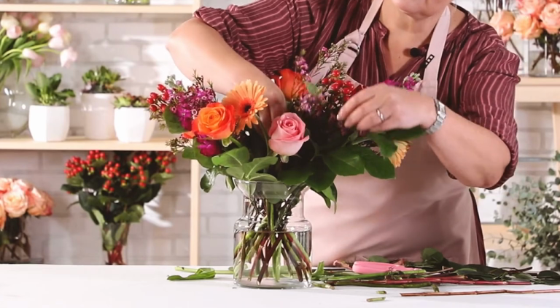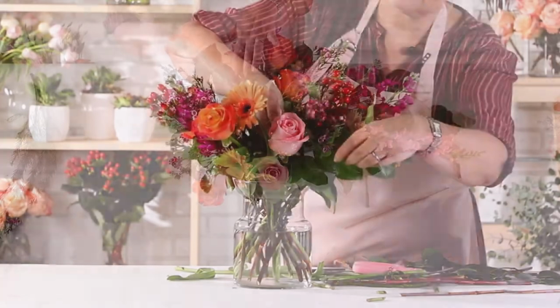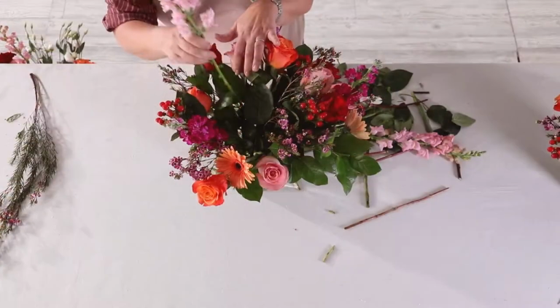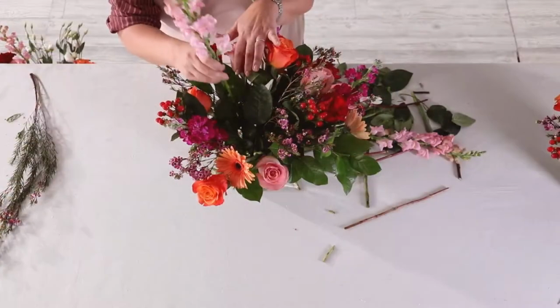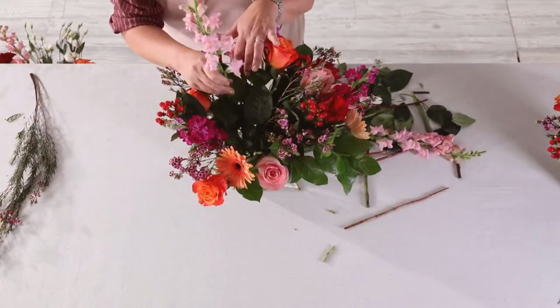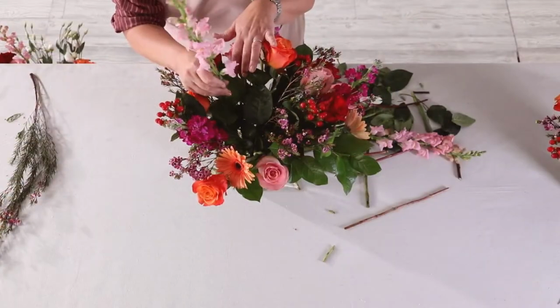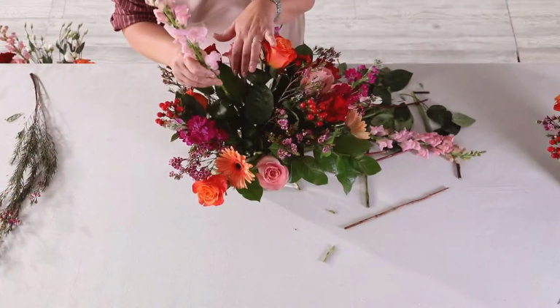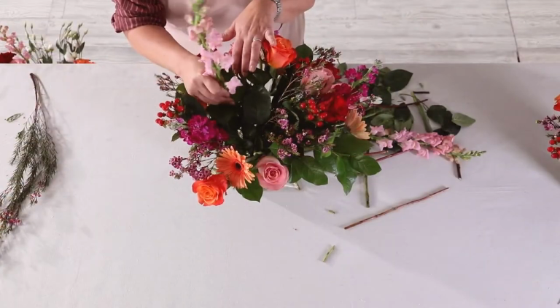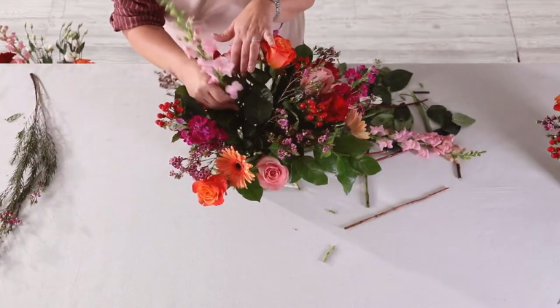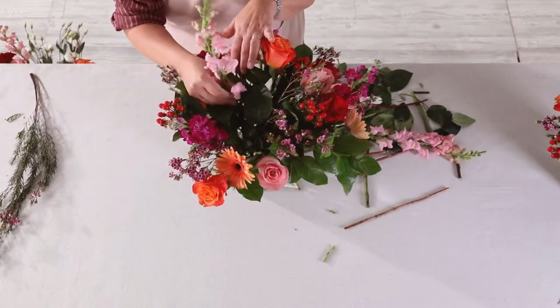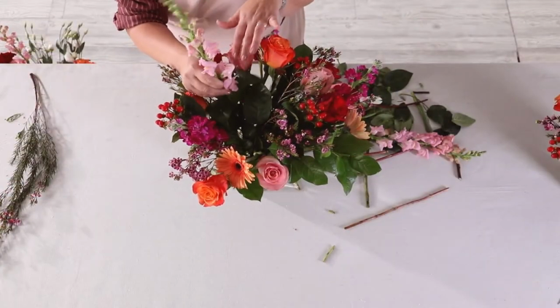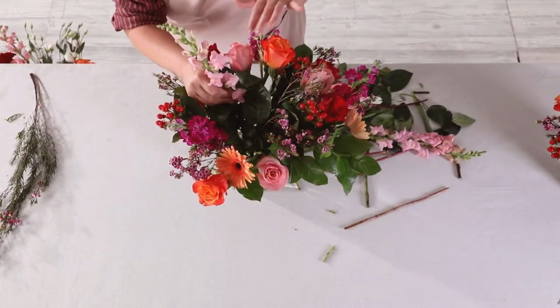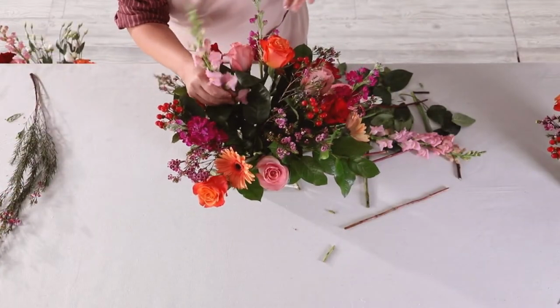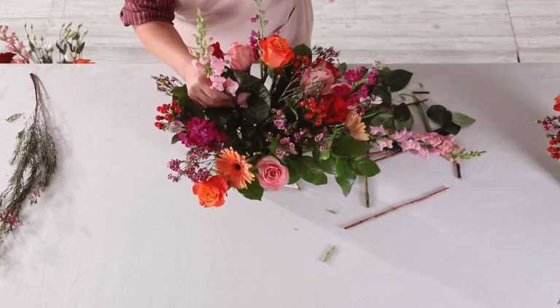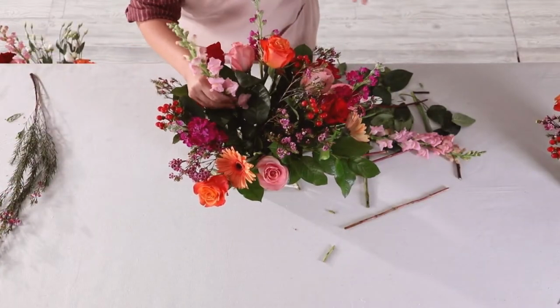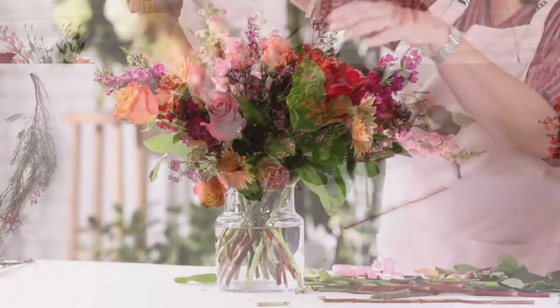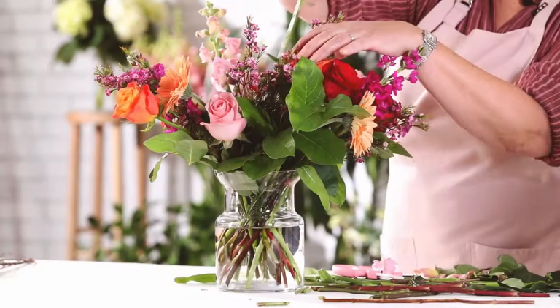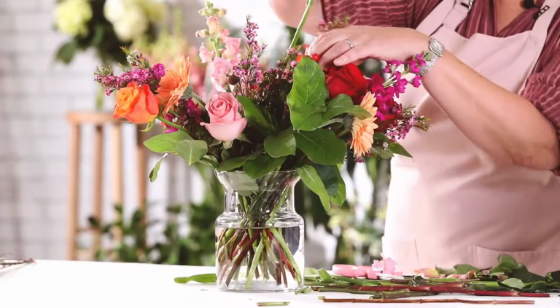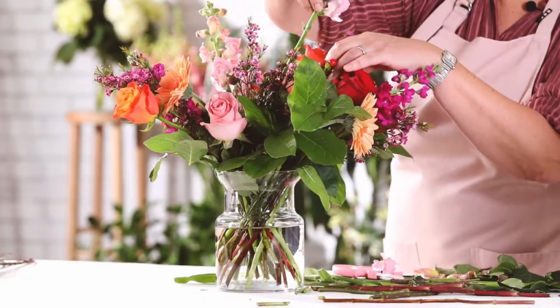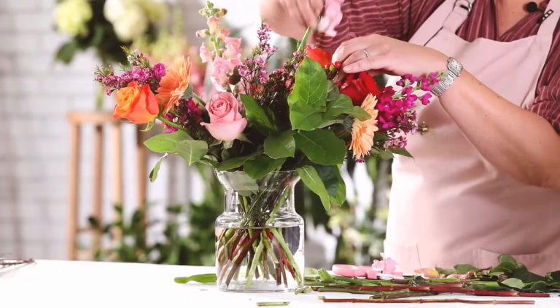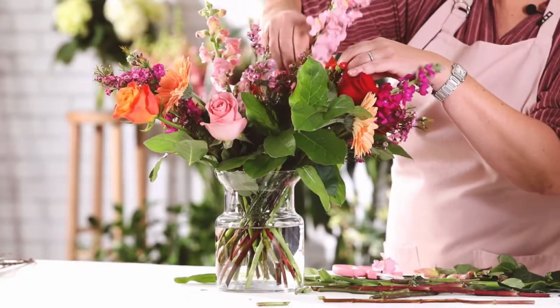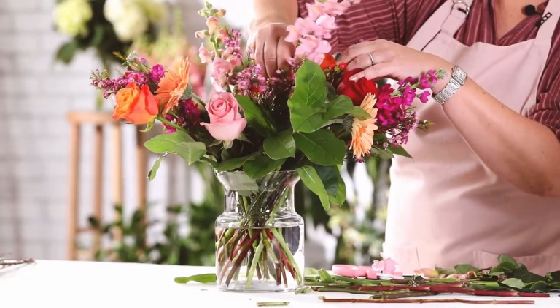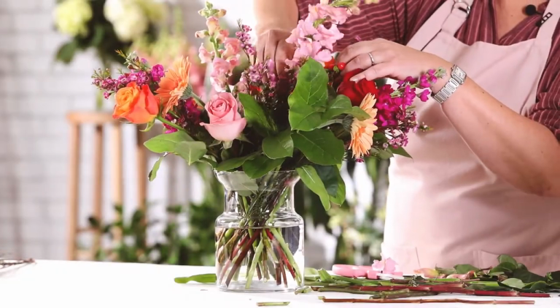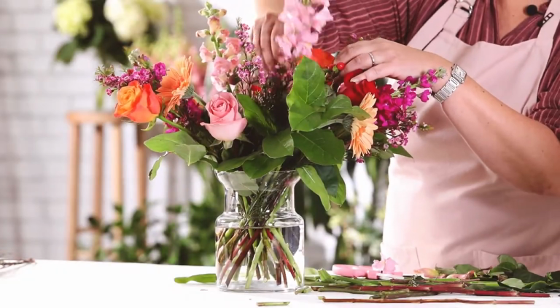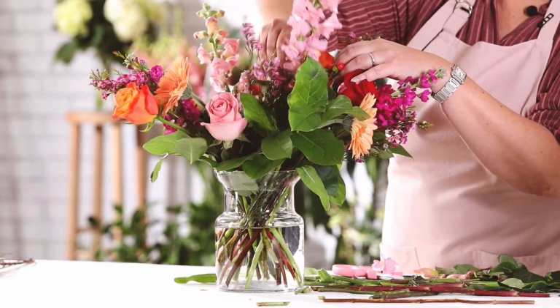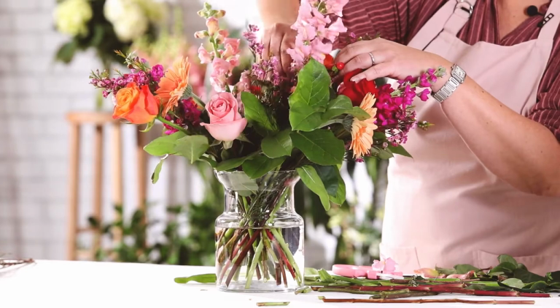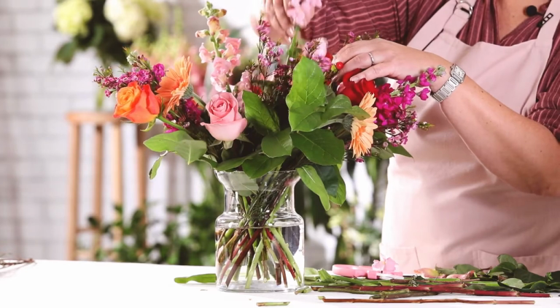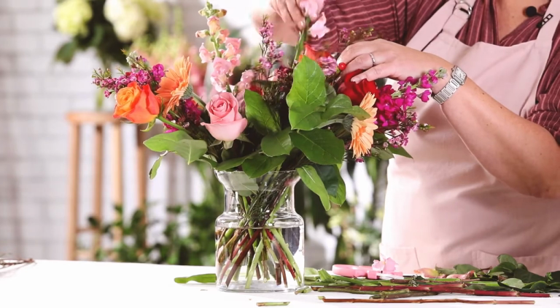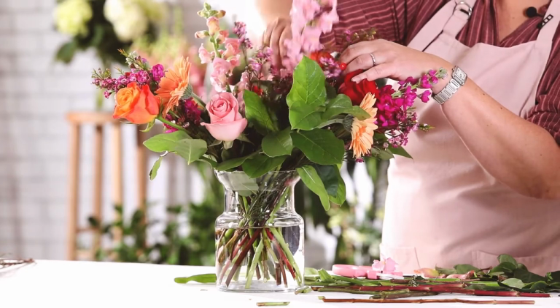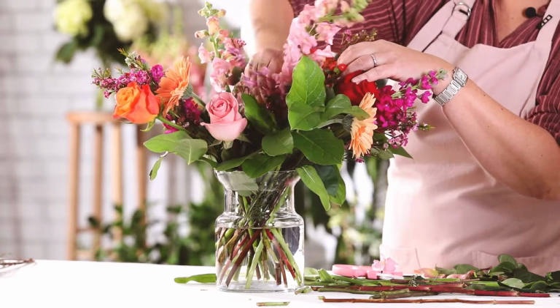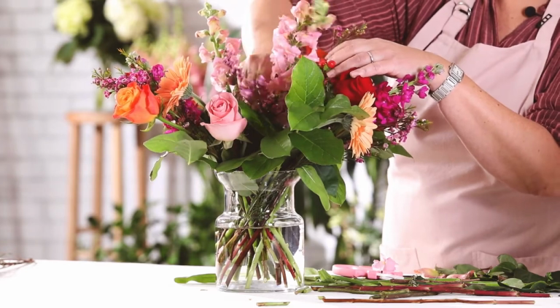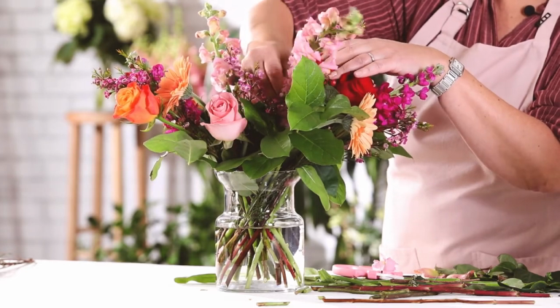Next, place your two stems of snapdragons. Leave them closer to the top to add a touch of height to the bouquet.